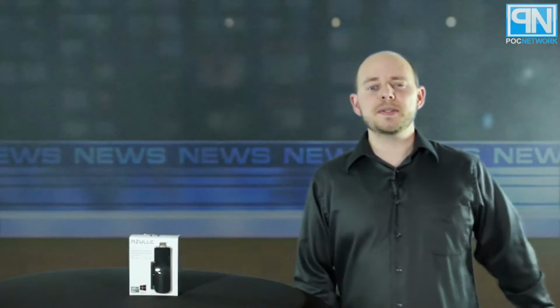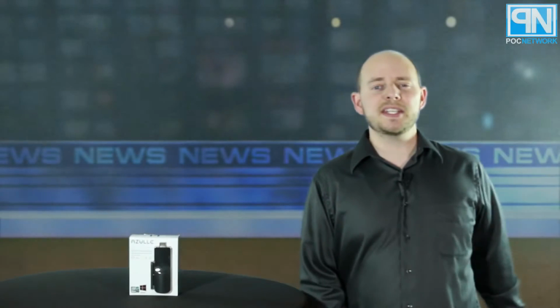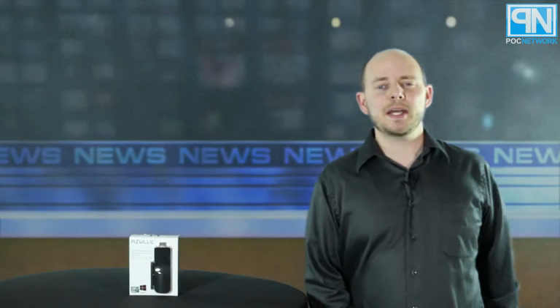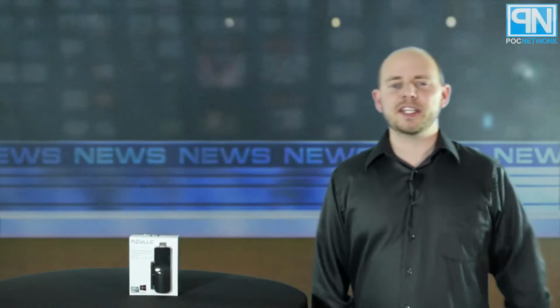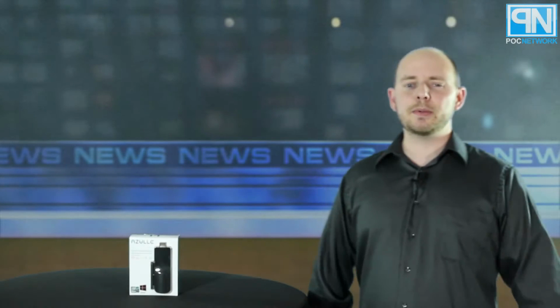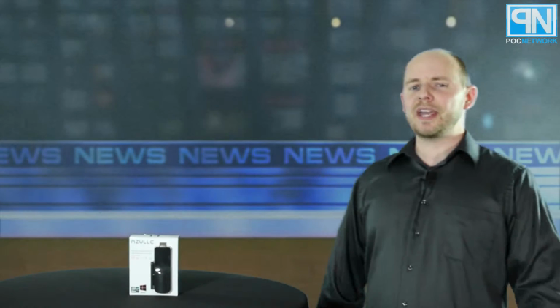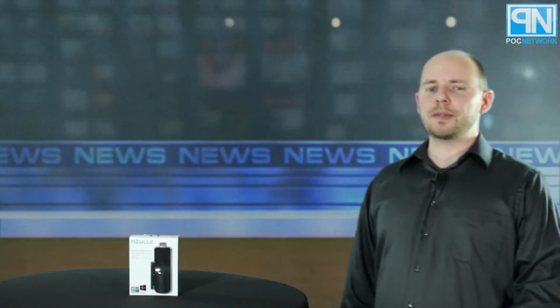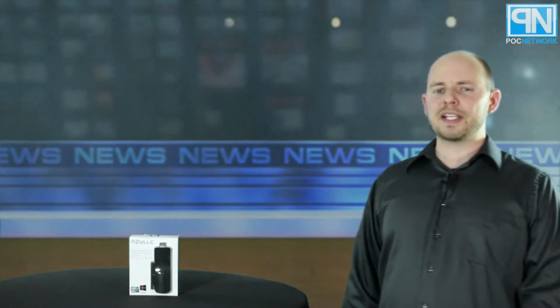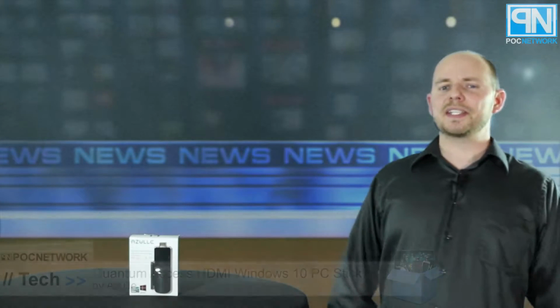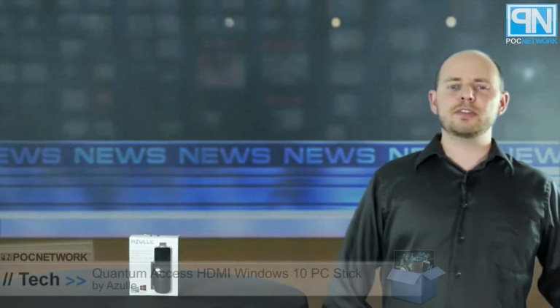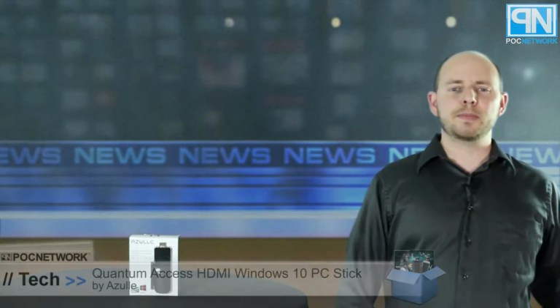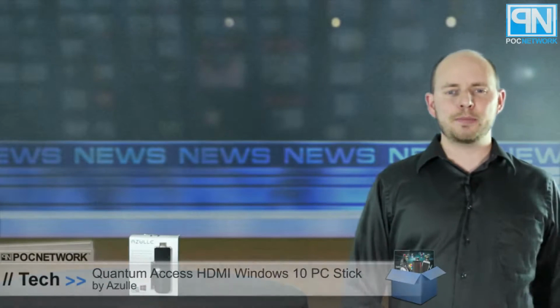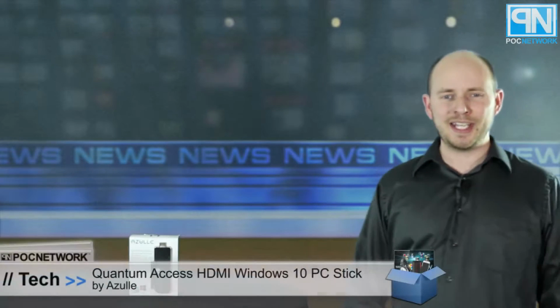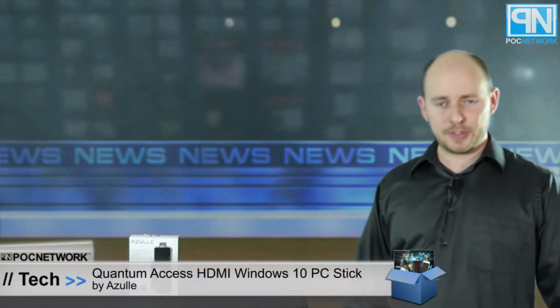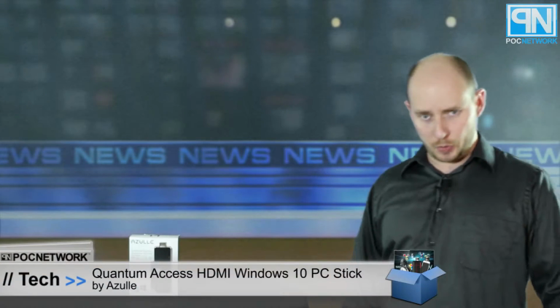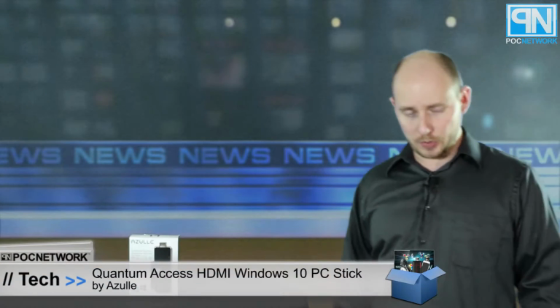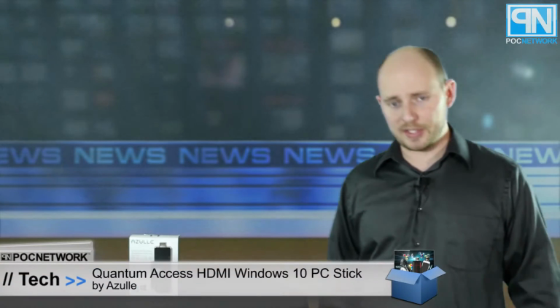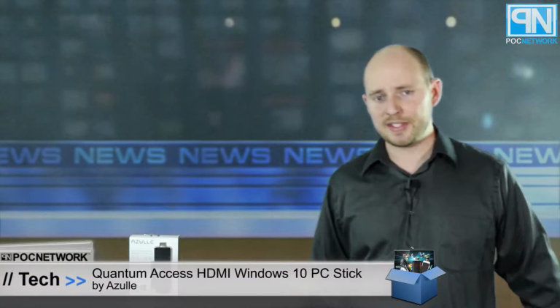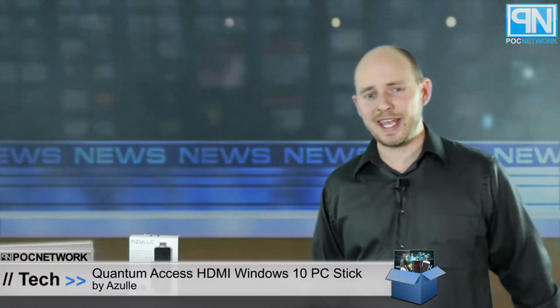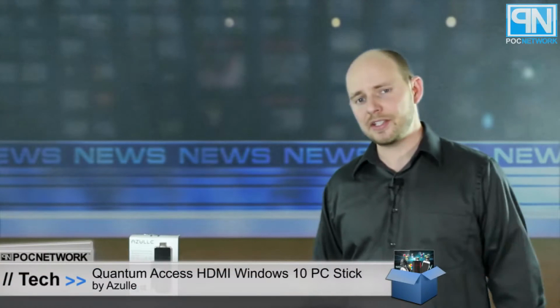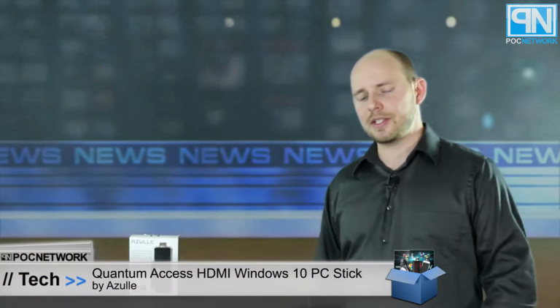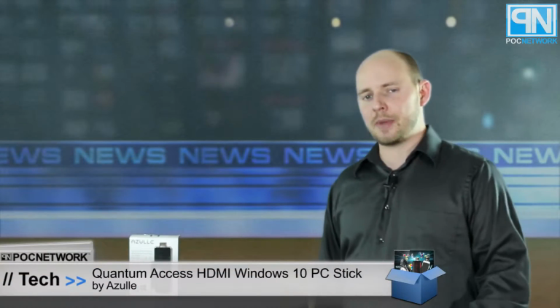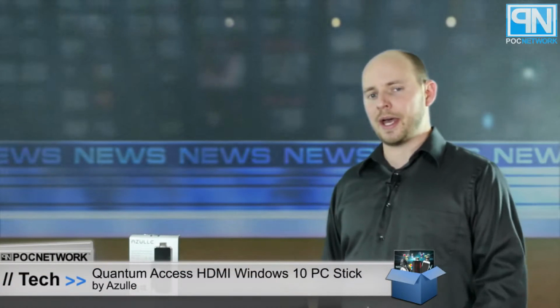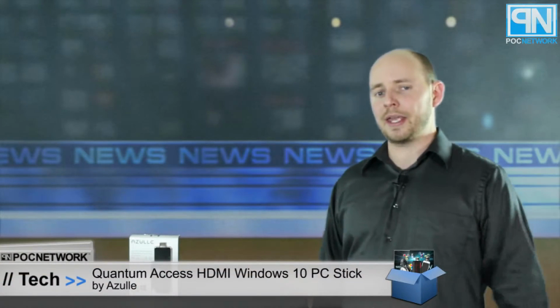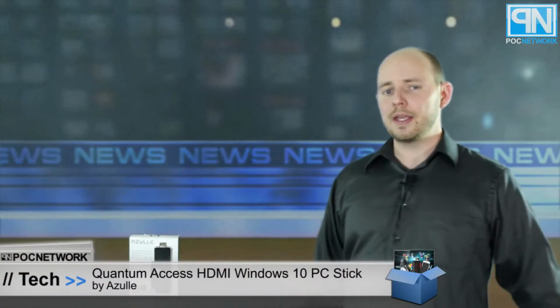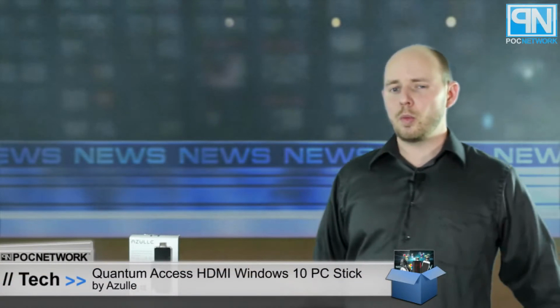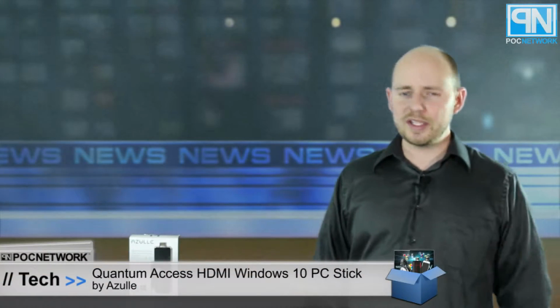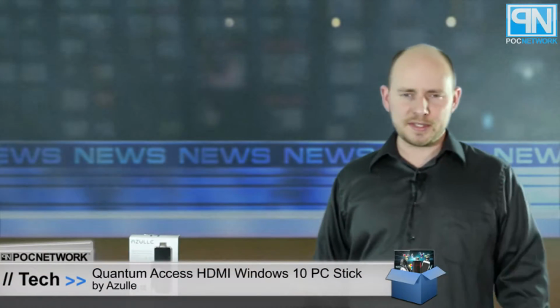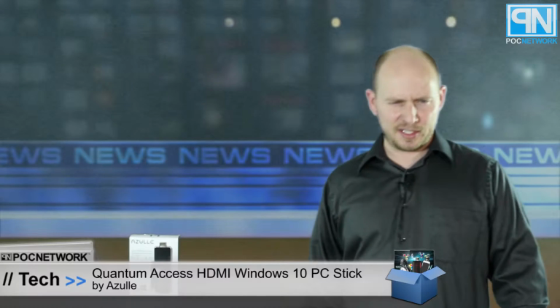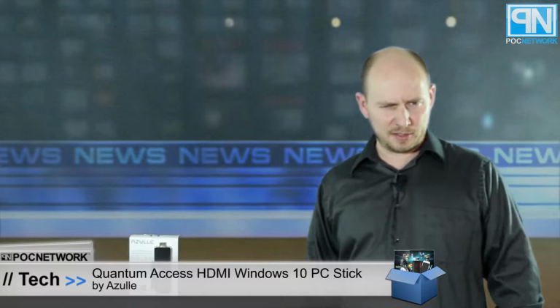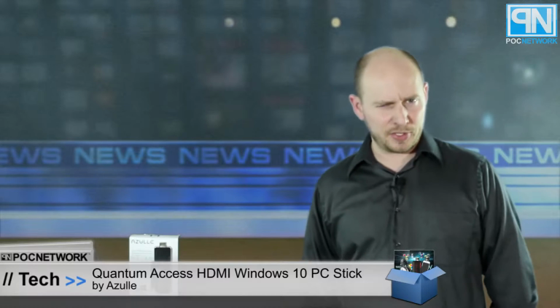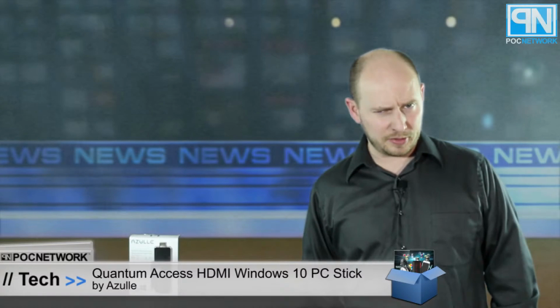POC Network here. We have an unboxing from the company Azul. This is an HDMI Windows 10 computer.